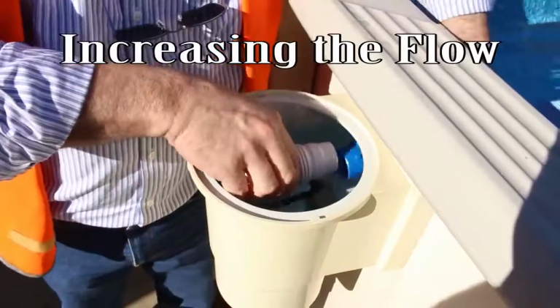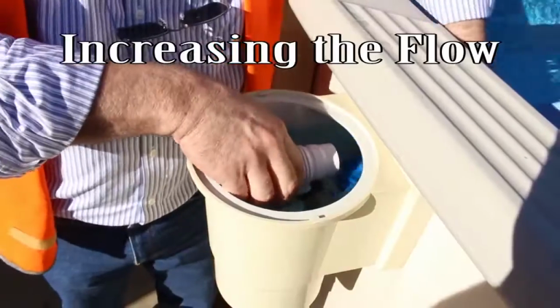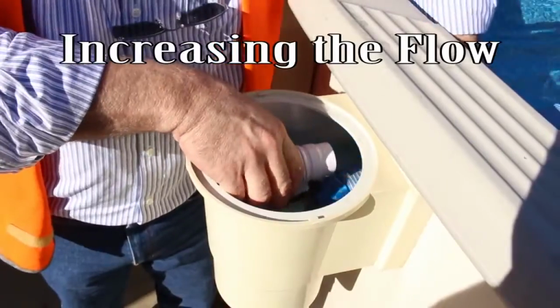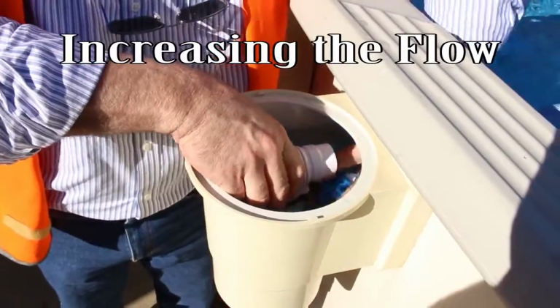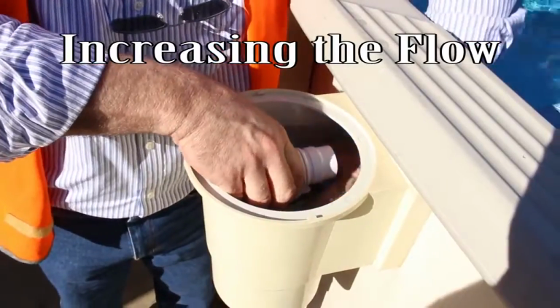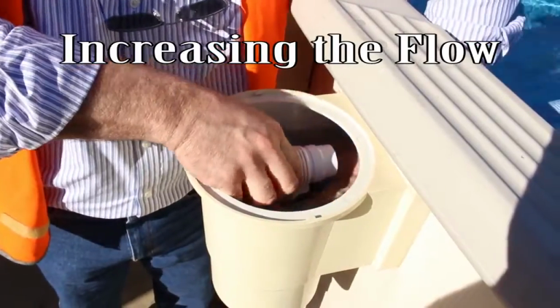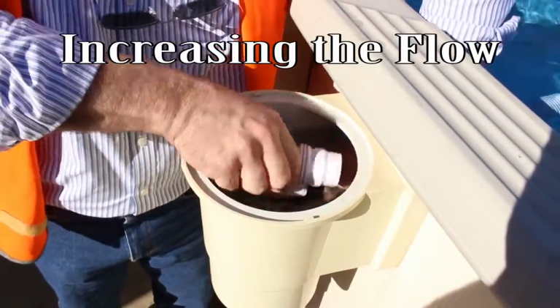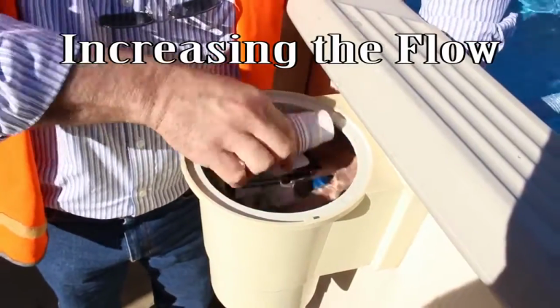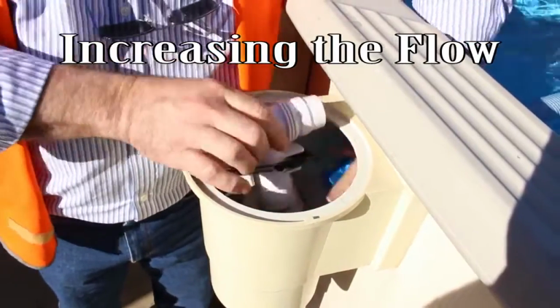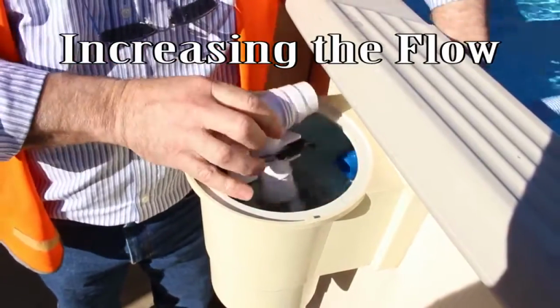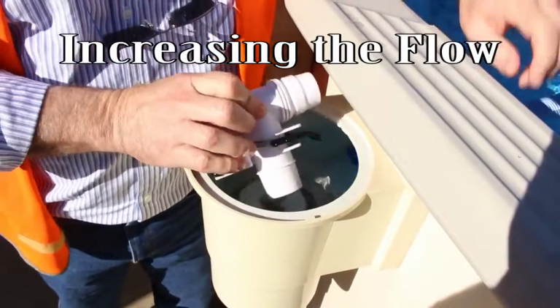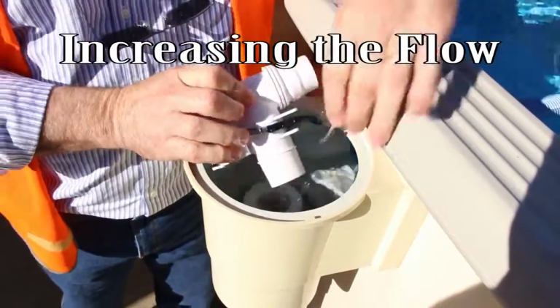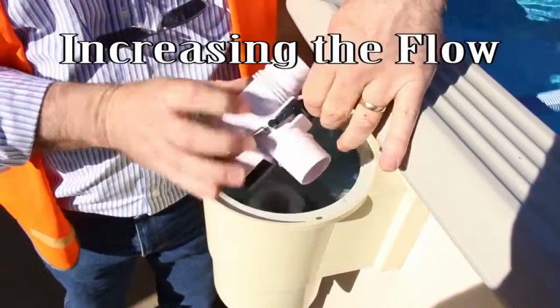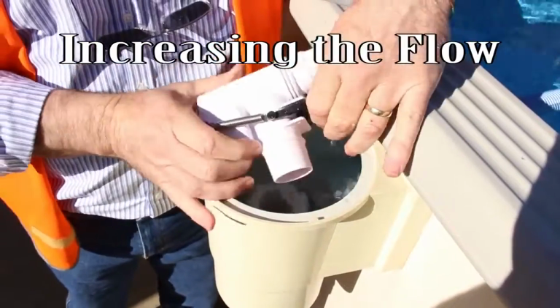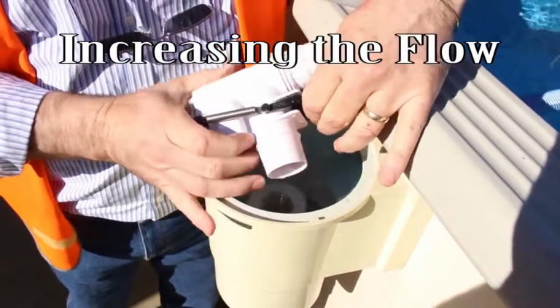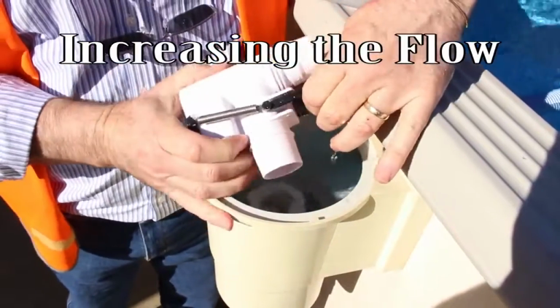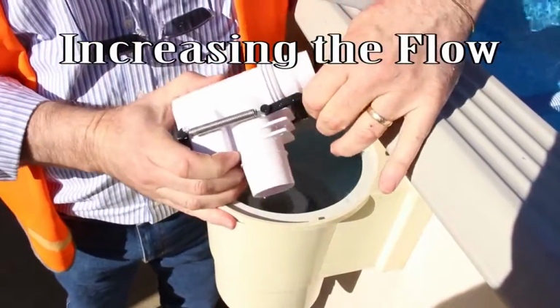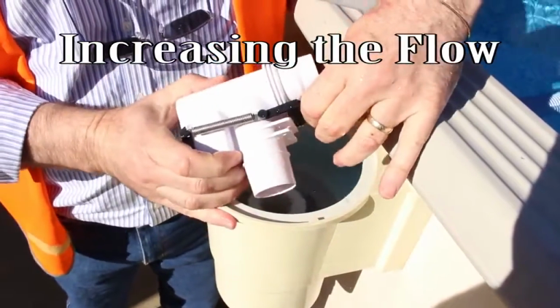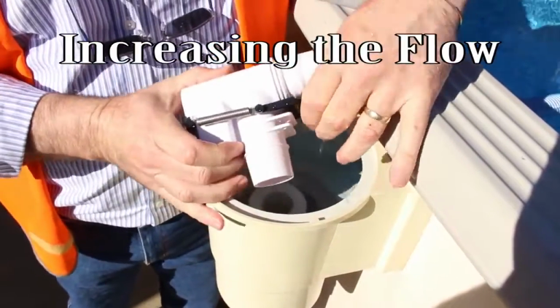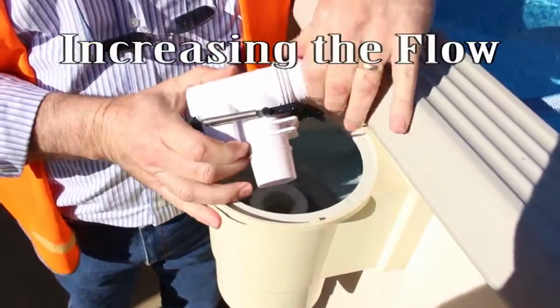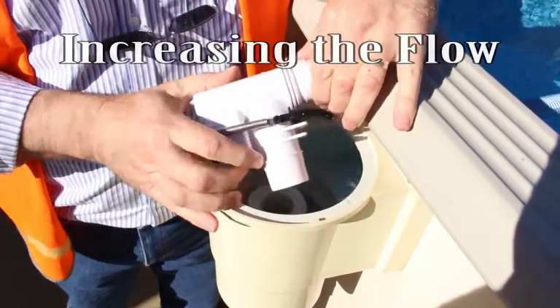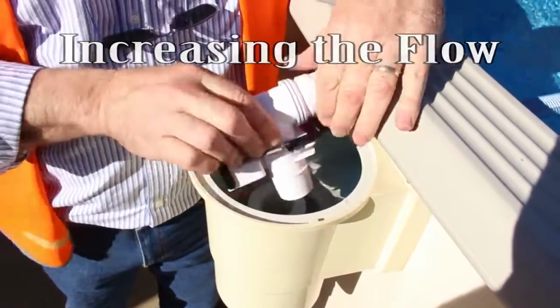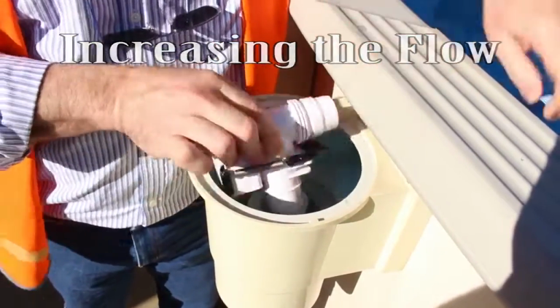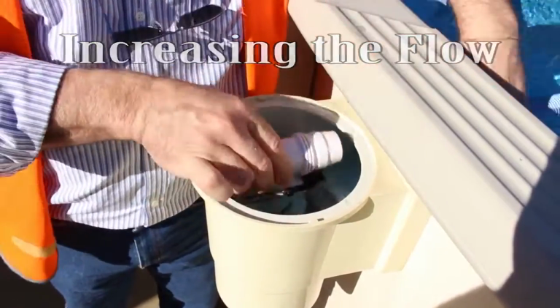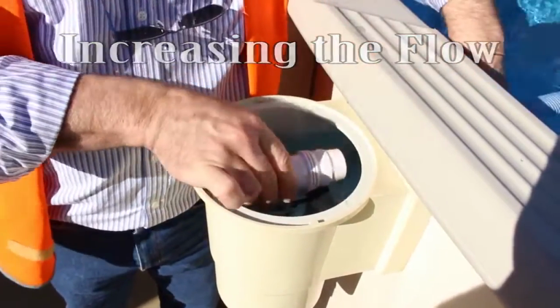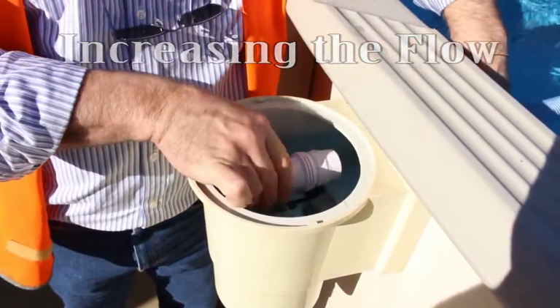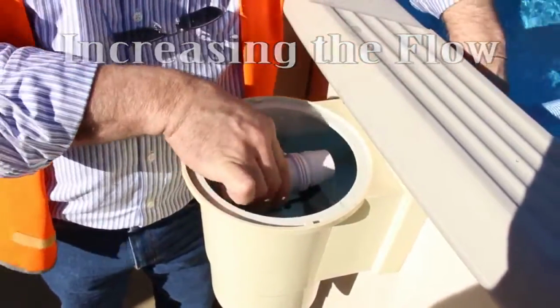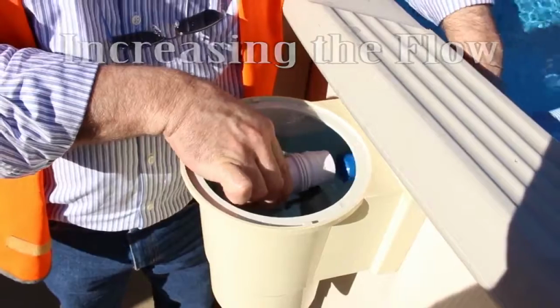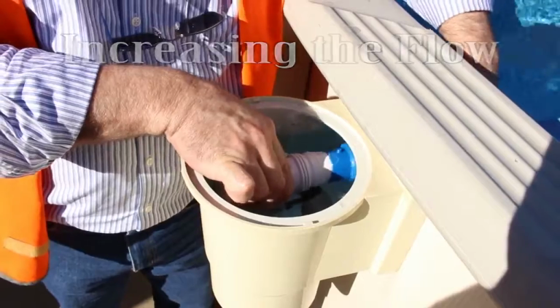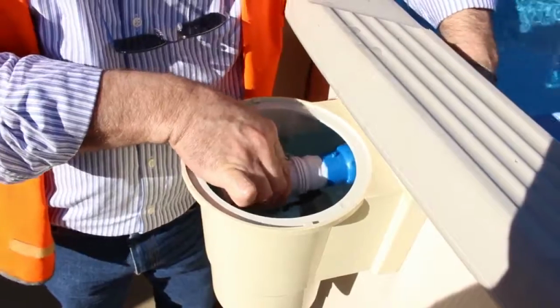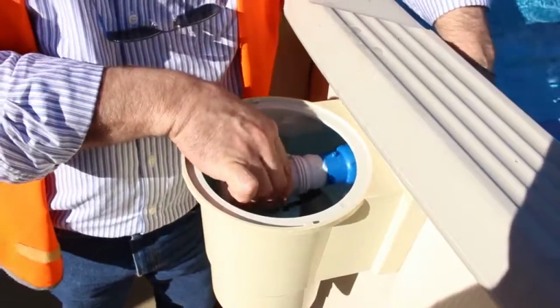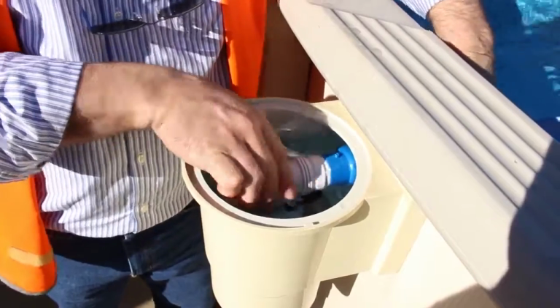If the flow needs to be increased, simply adjust the AD valve to a higher number.